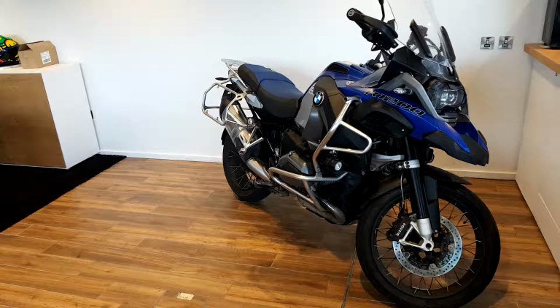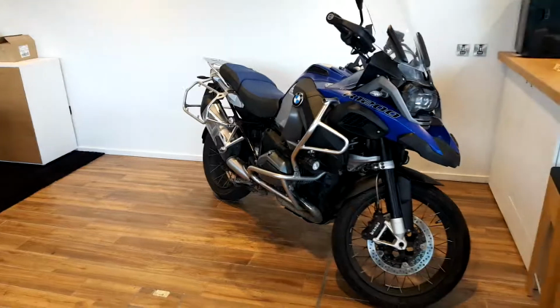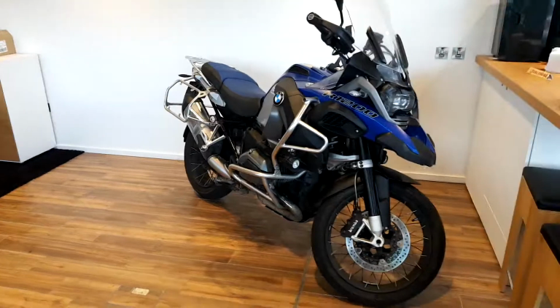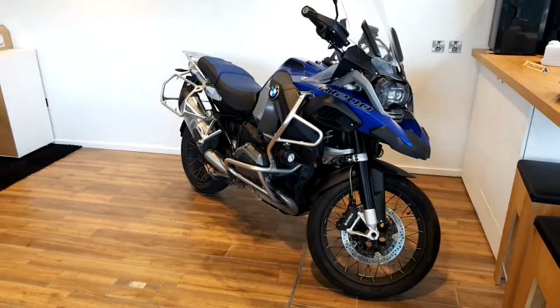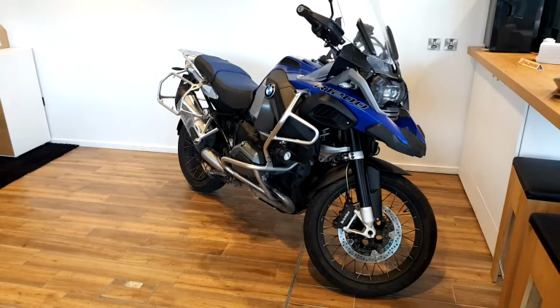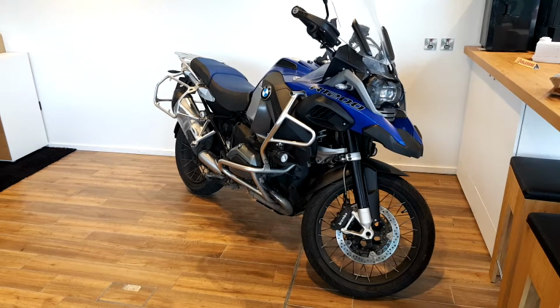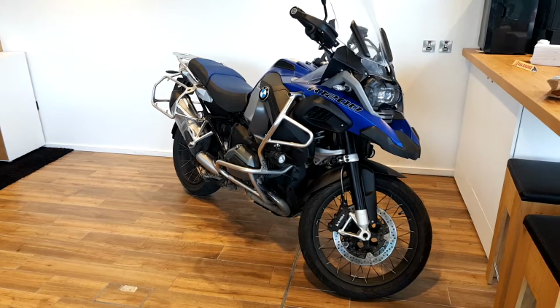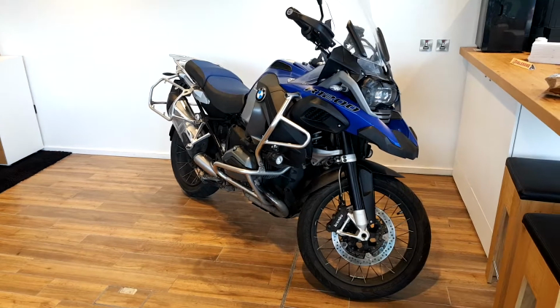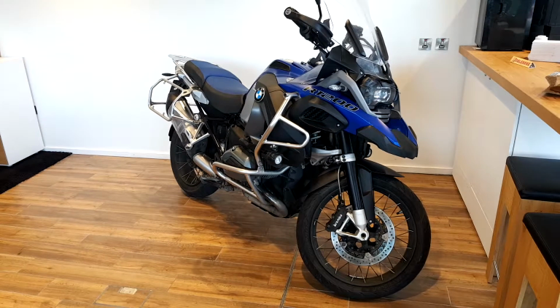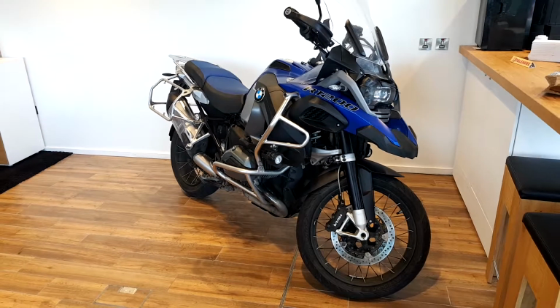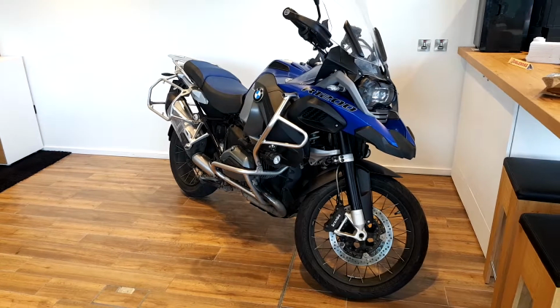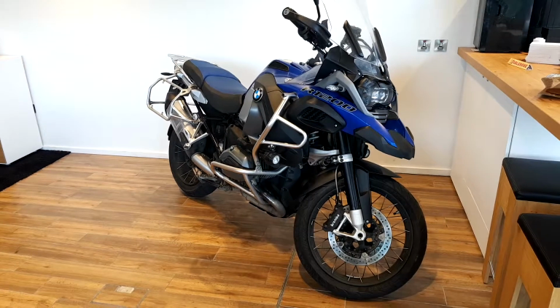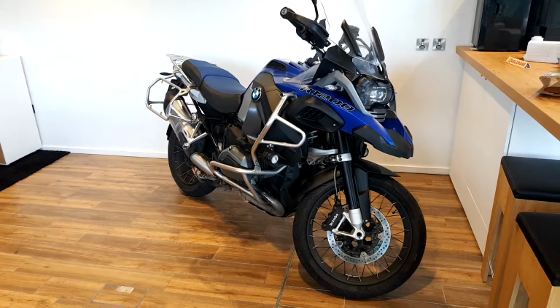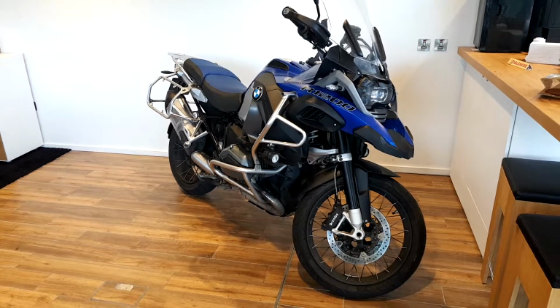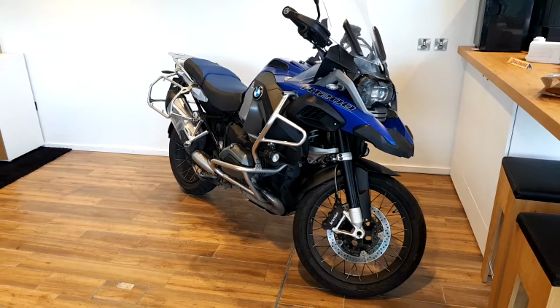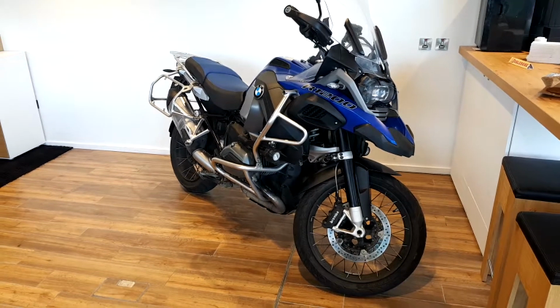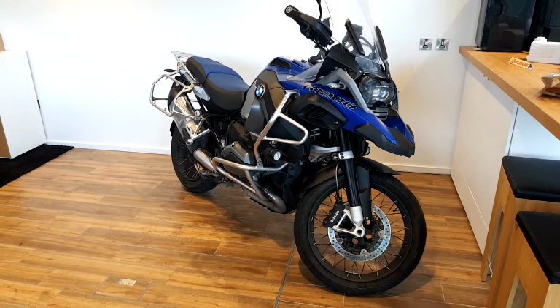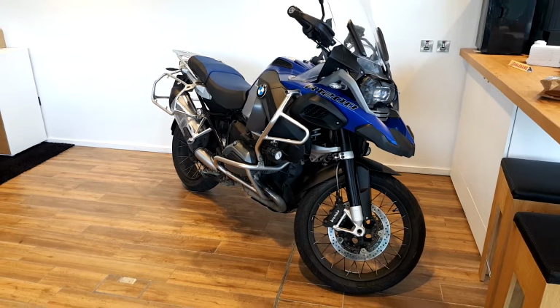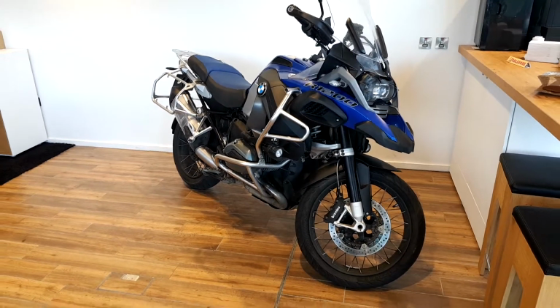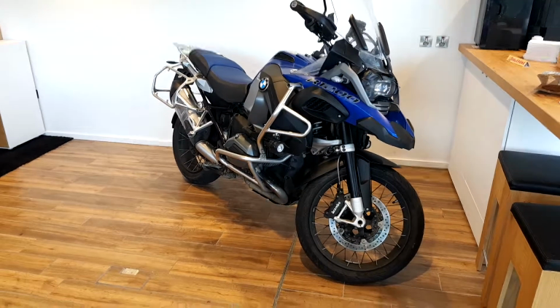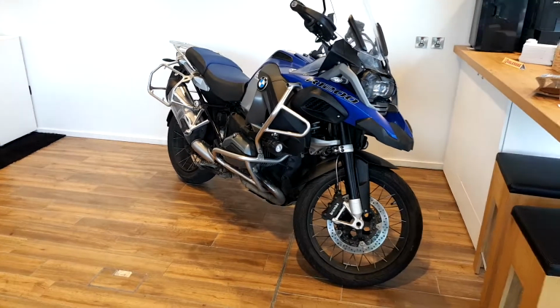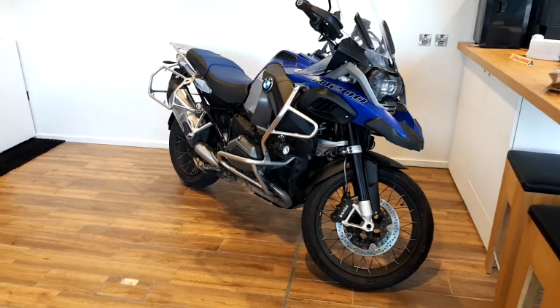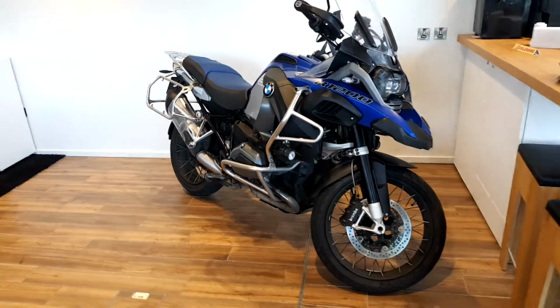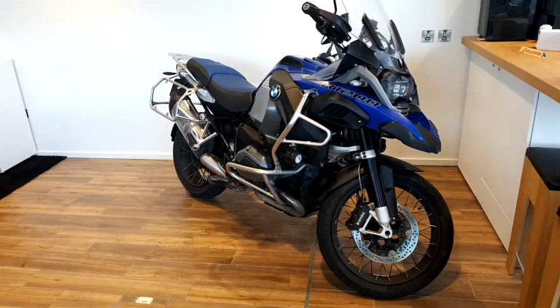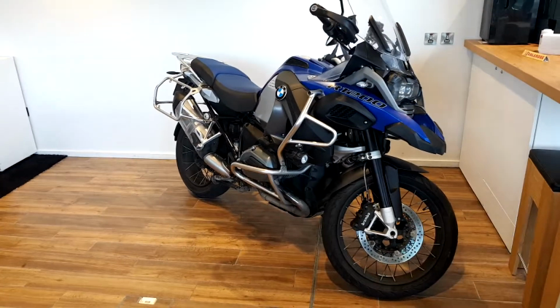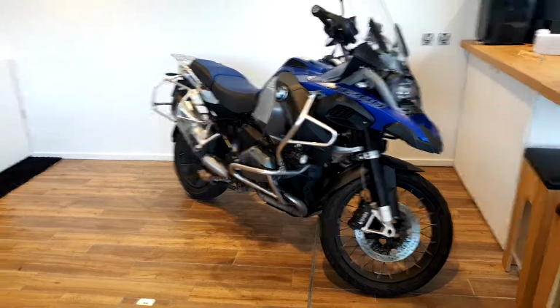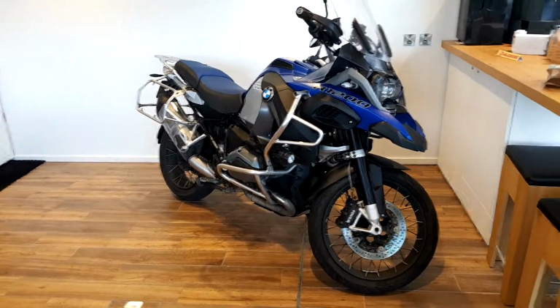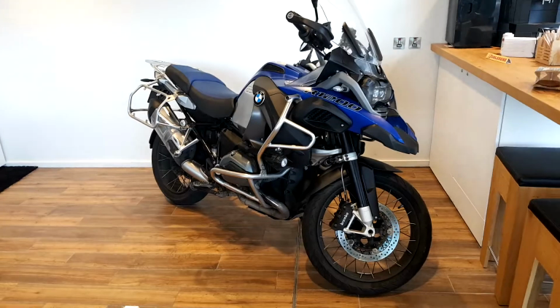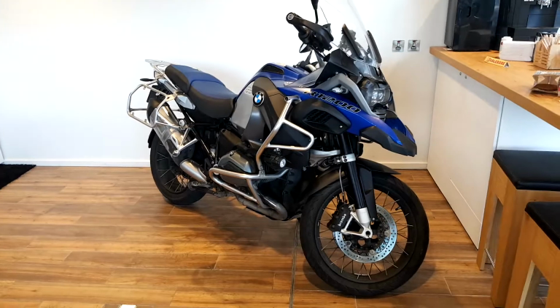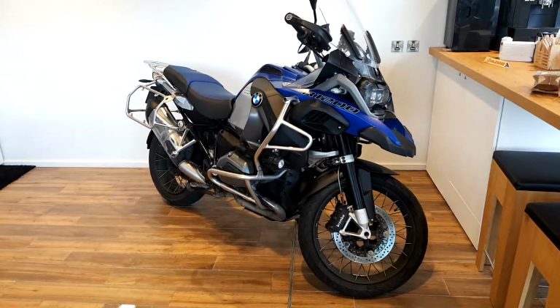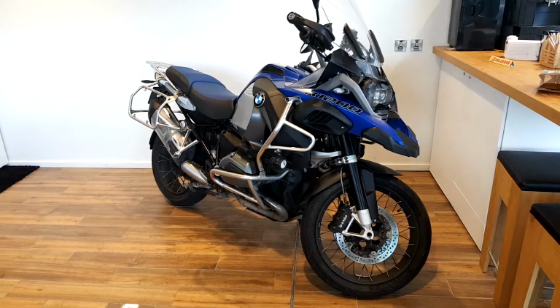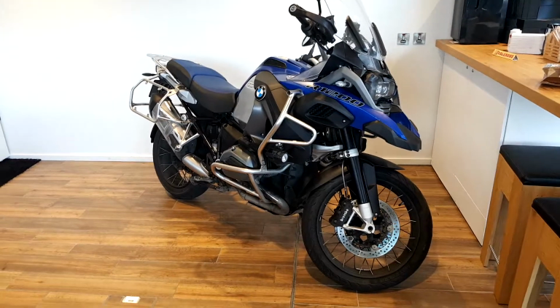I'm George from Motorrad with the newest addition to our BMW Premium Selection. Here we have an R1200 GS Adventure.